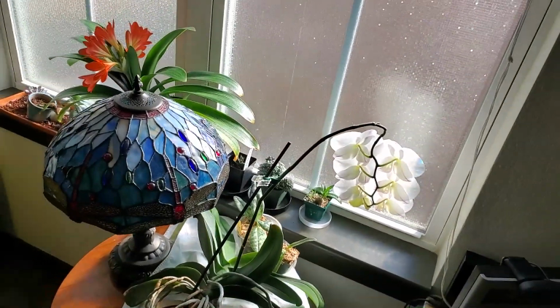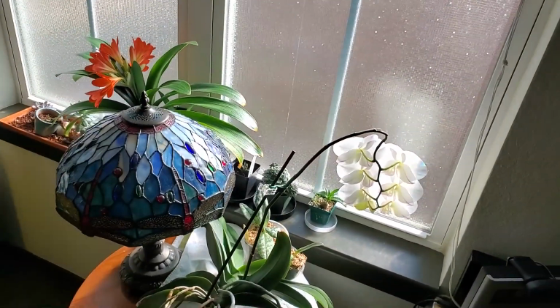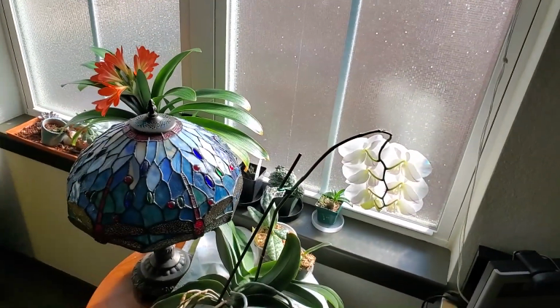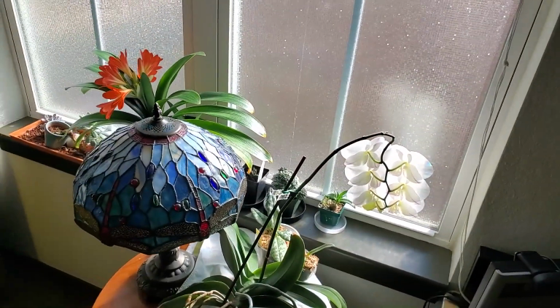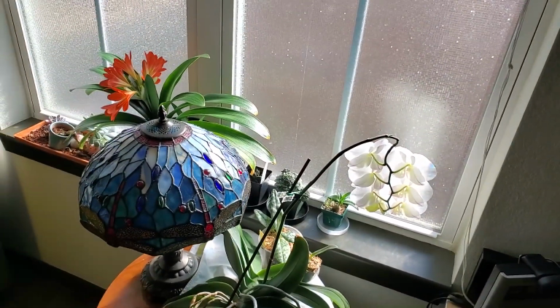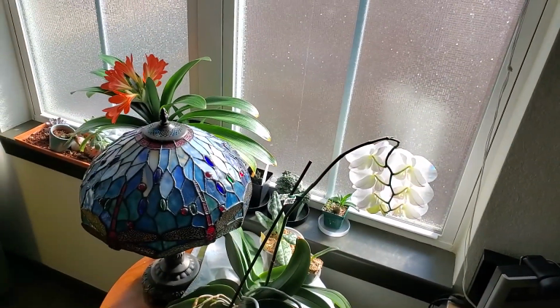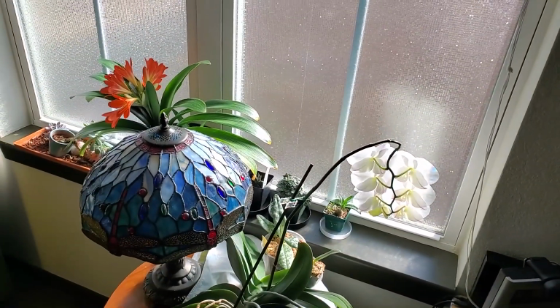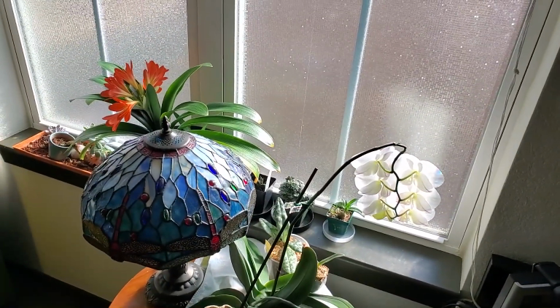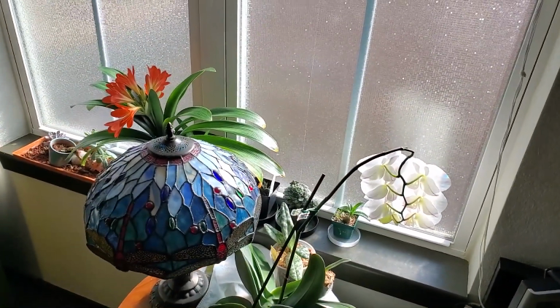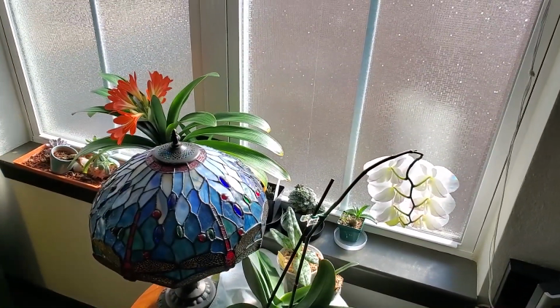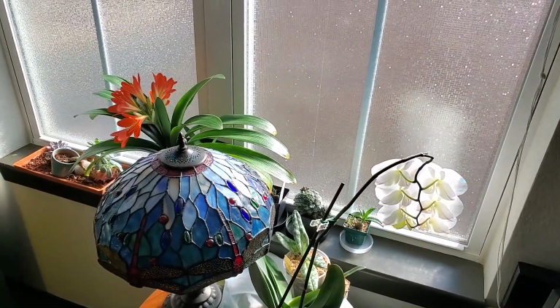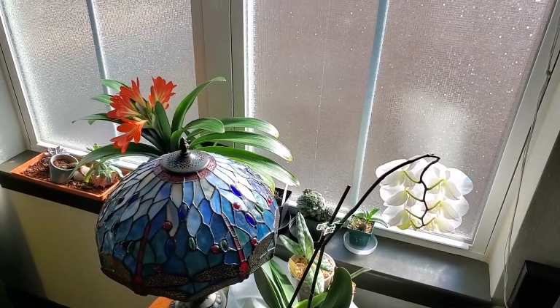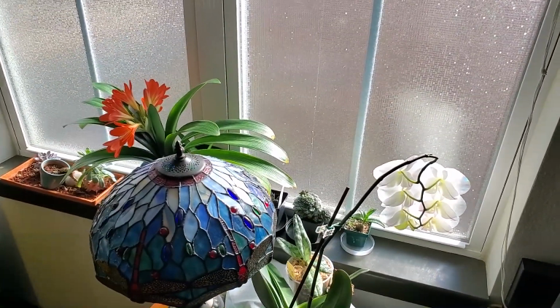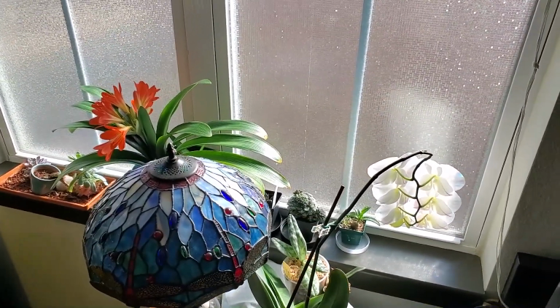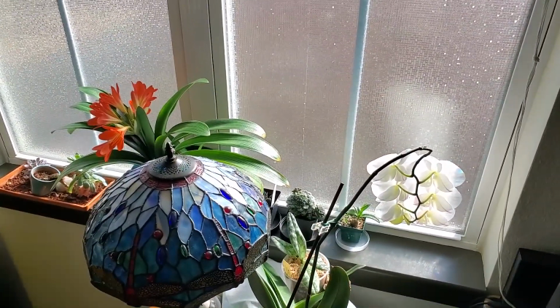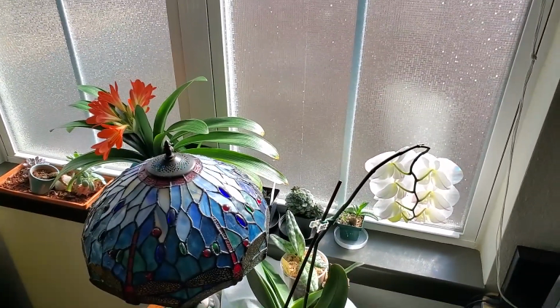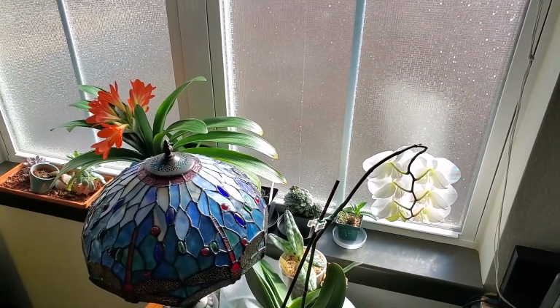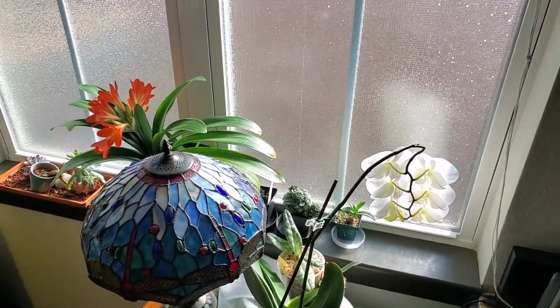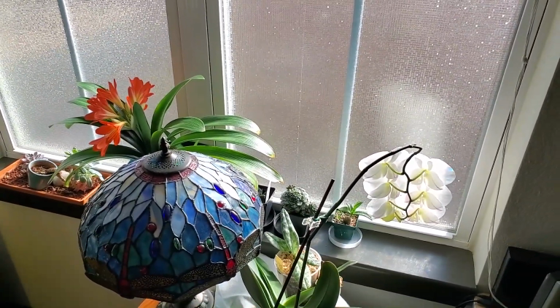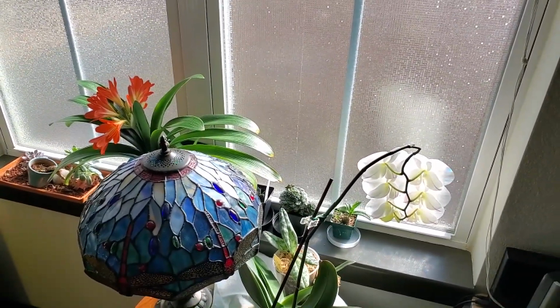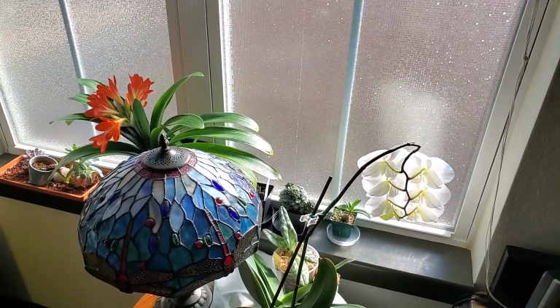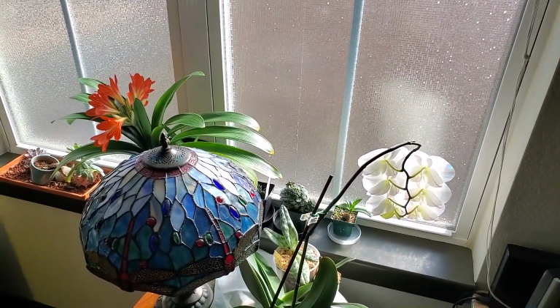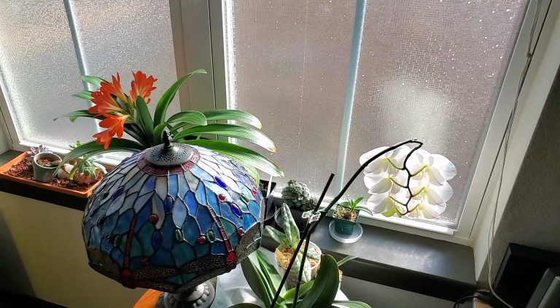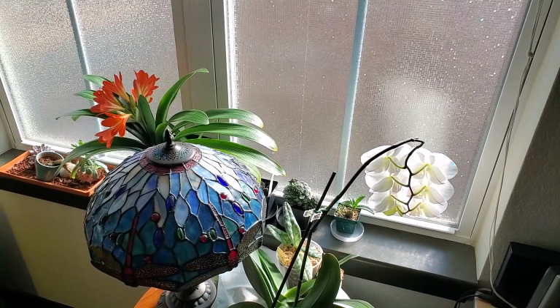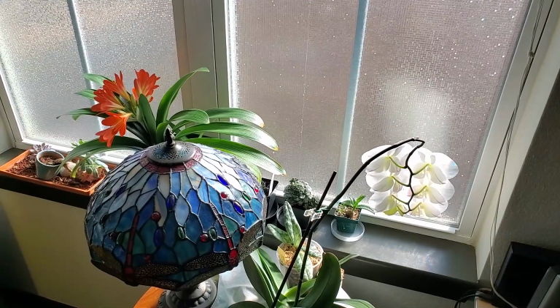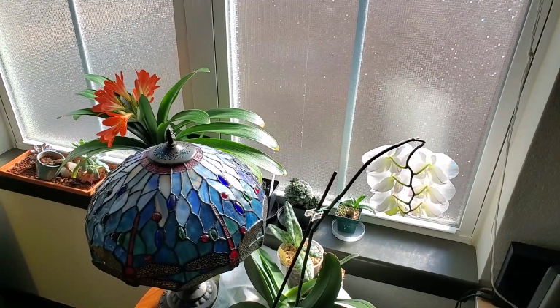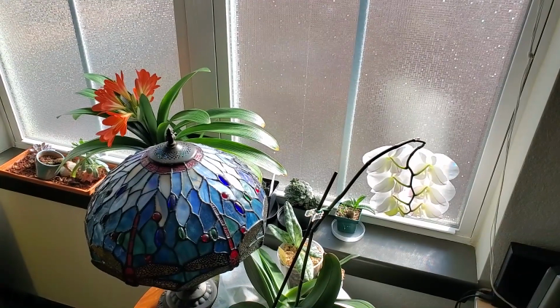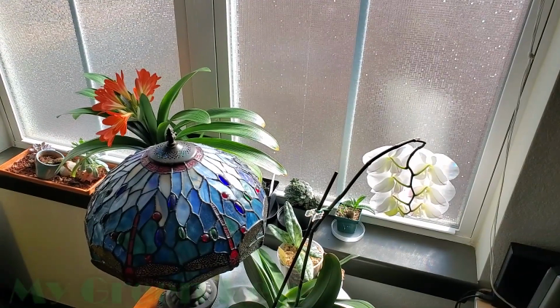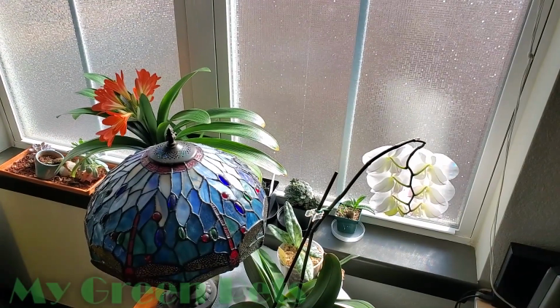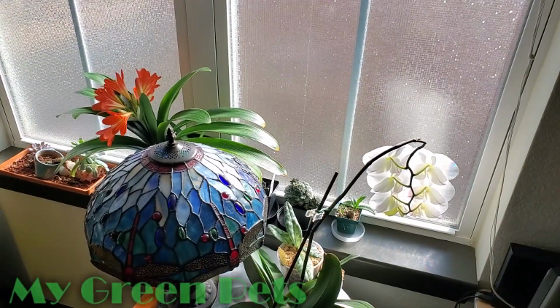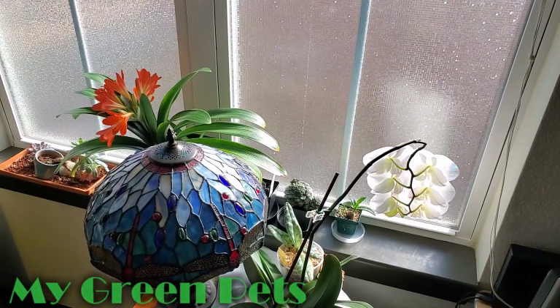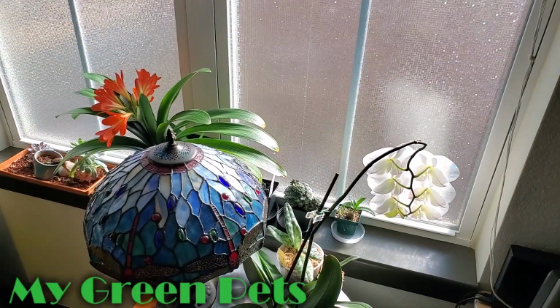Alright guys, that's it for My Green Pets for this week. Have a great one and I'll see you next time. Bye!